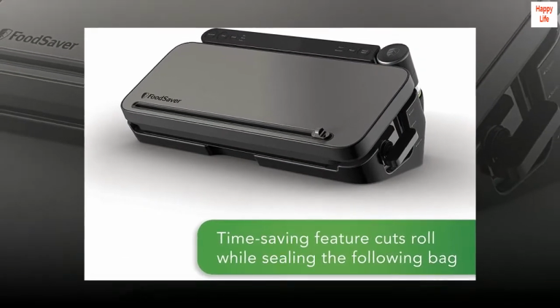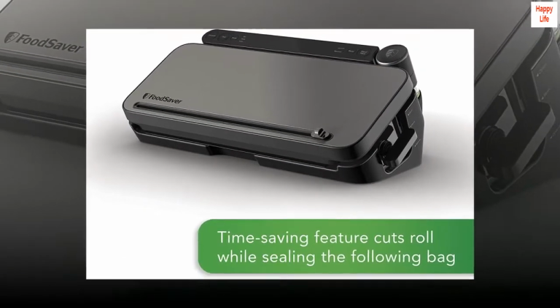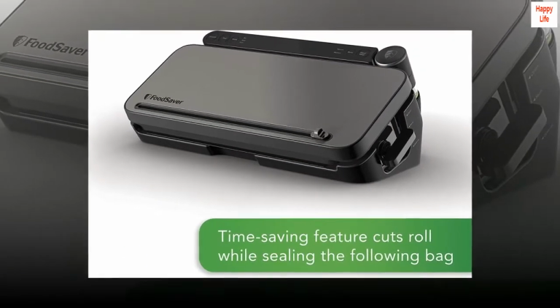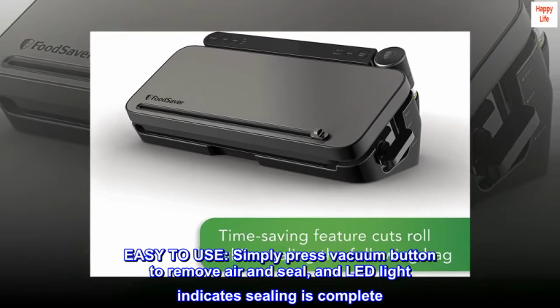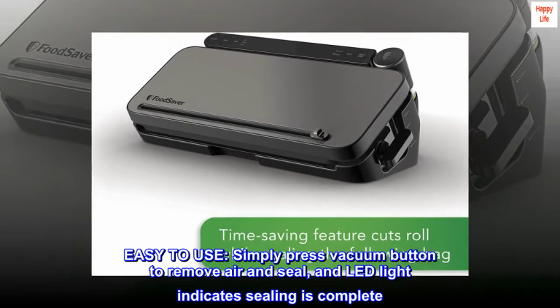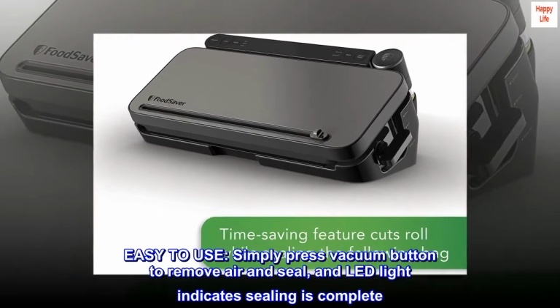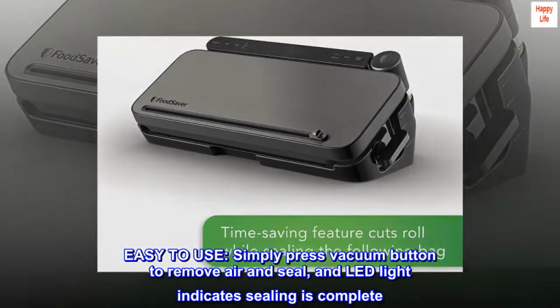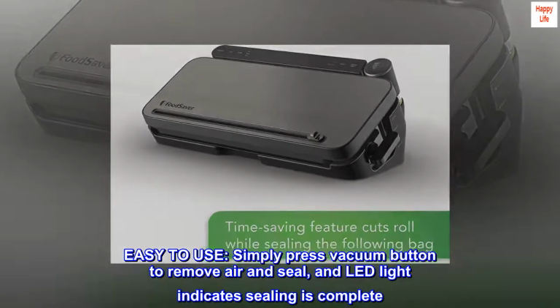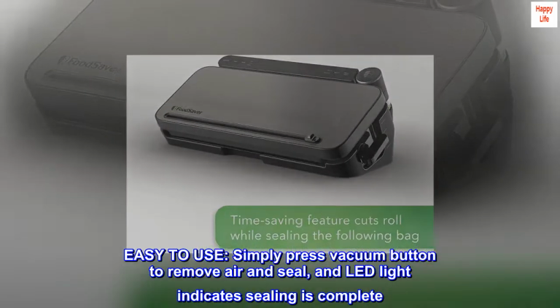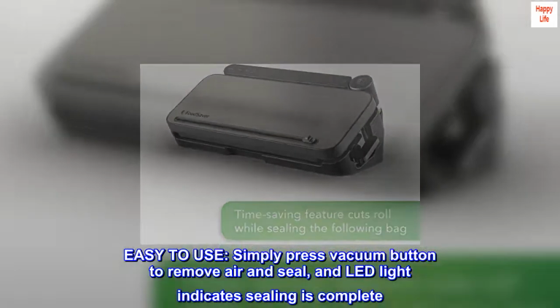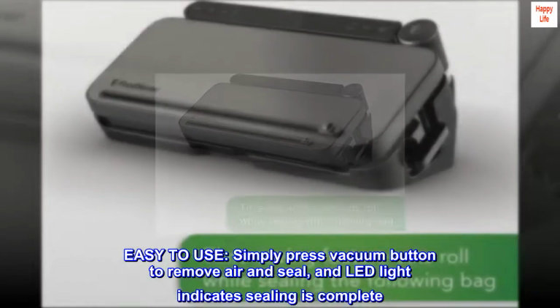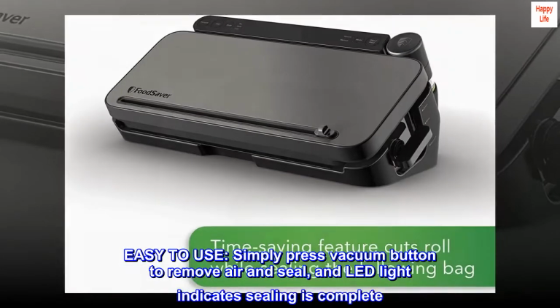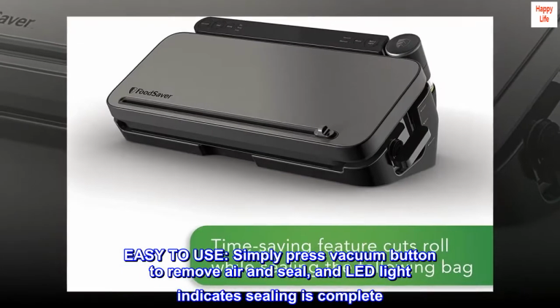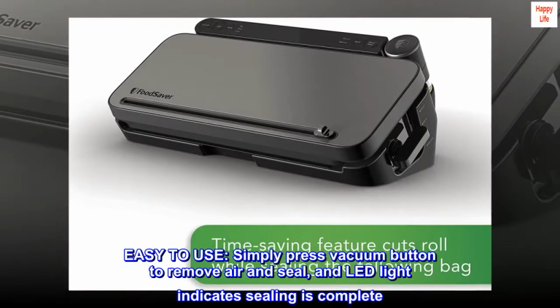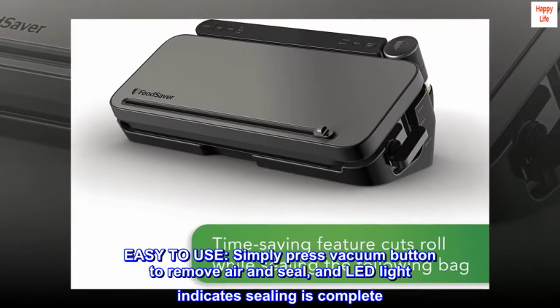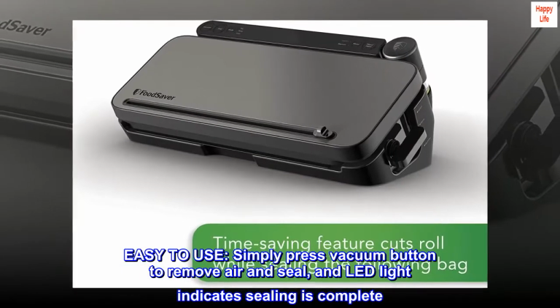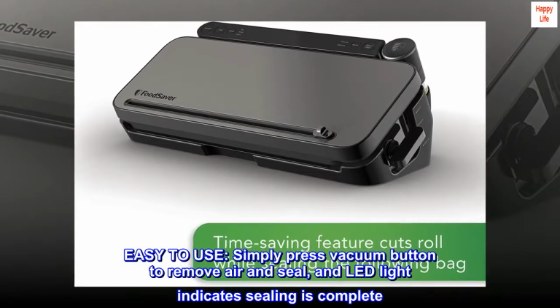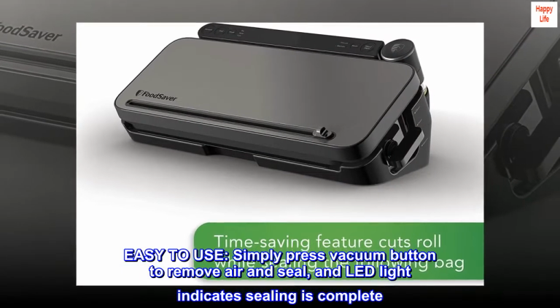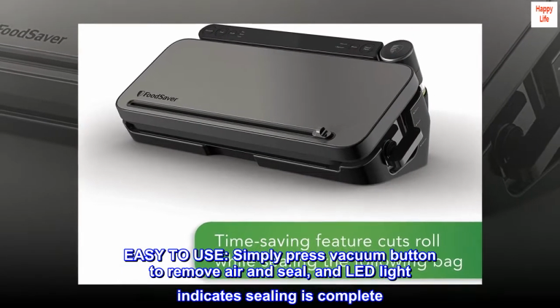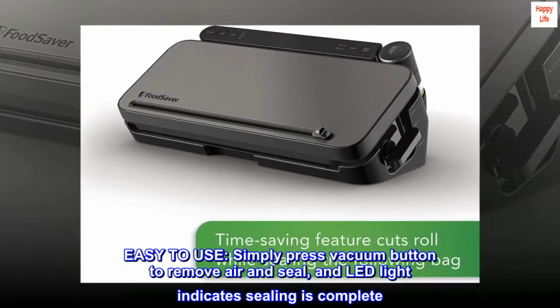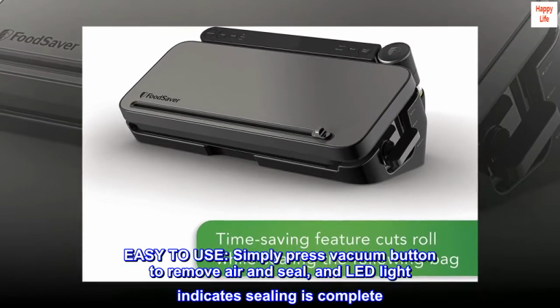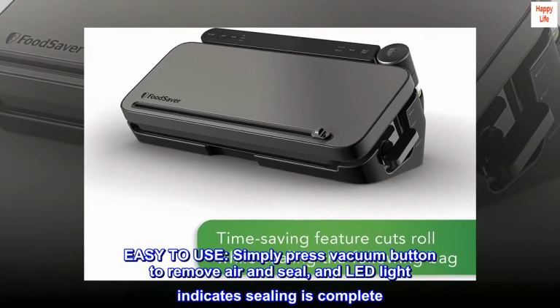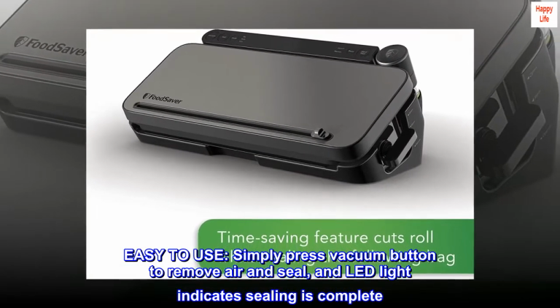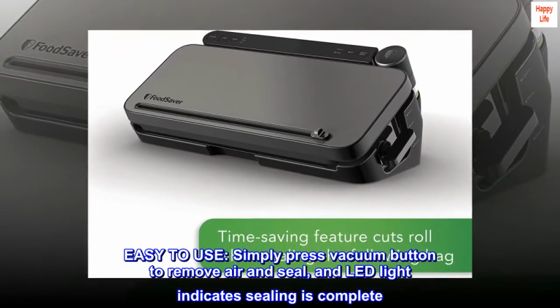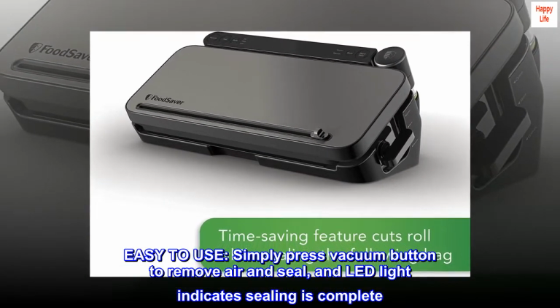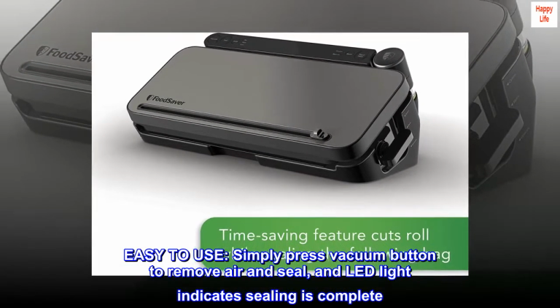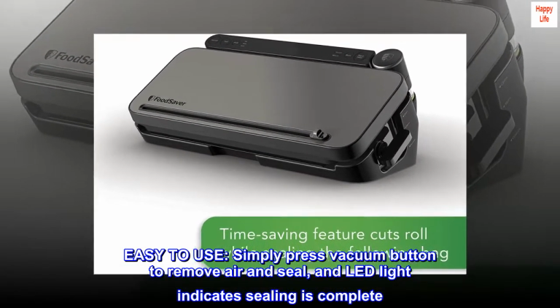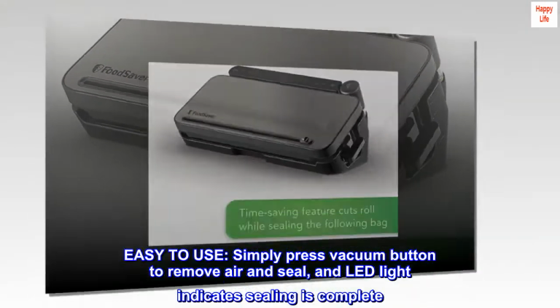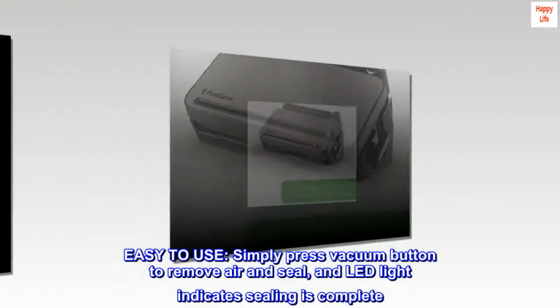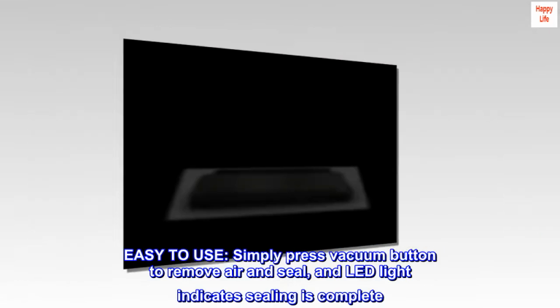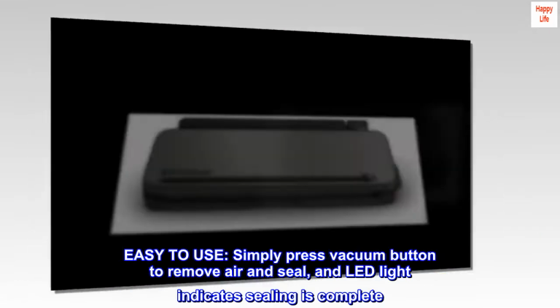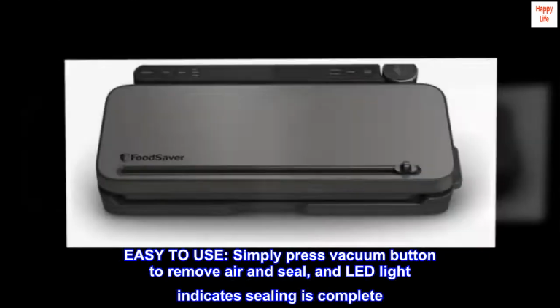Easy to use — simply press the vacuum button to remove air and seal. An LED light indicates when sealing is complete.